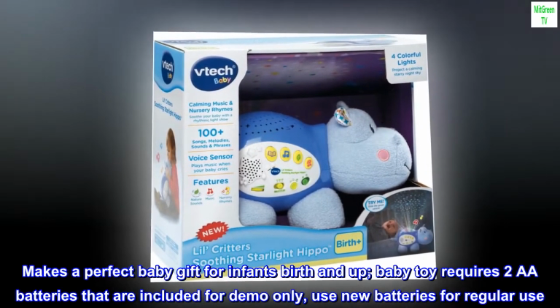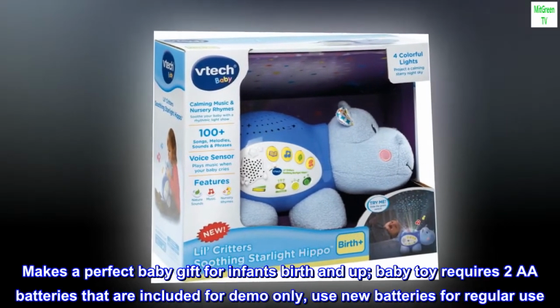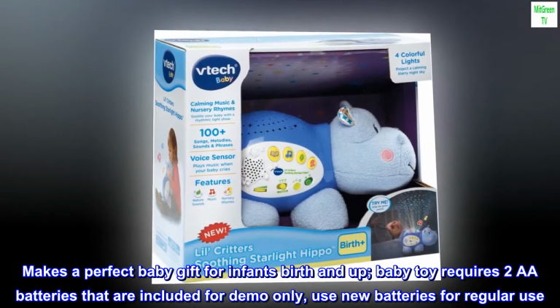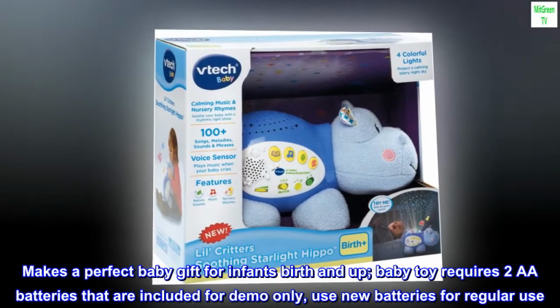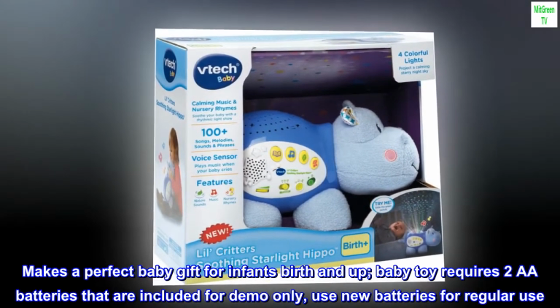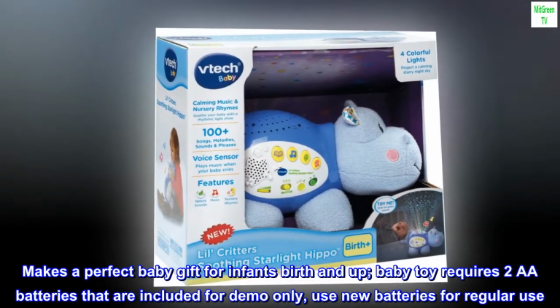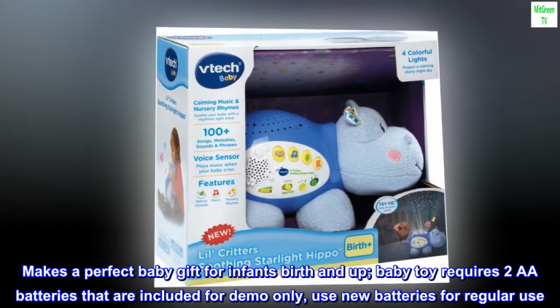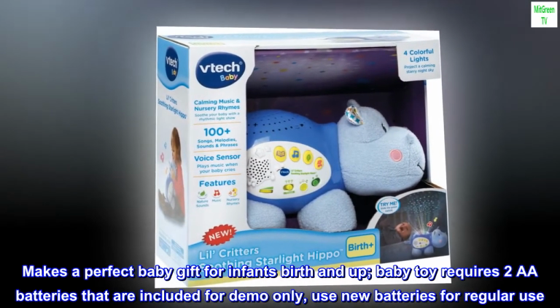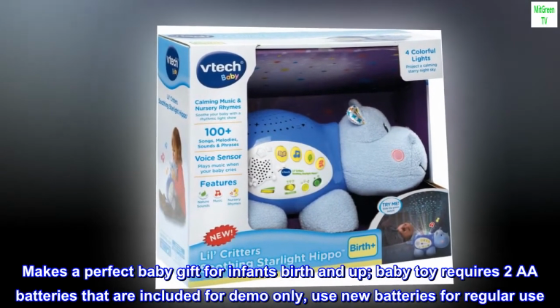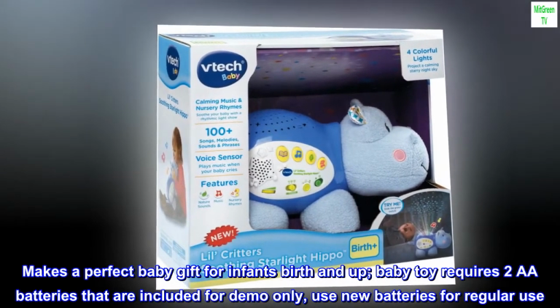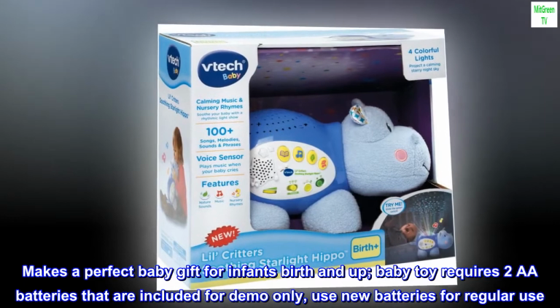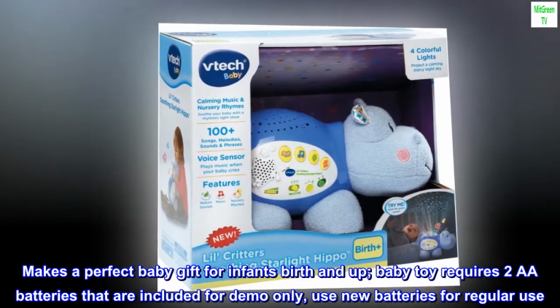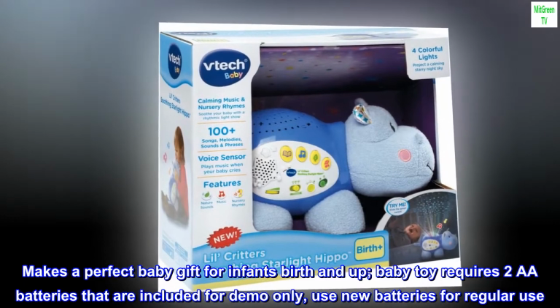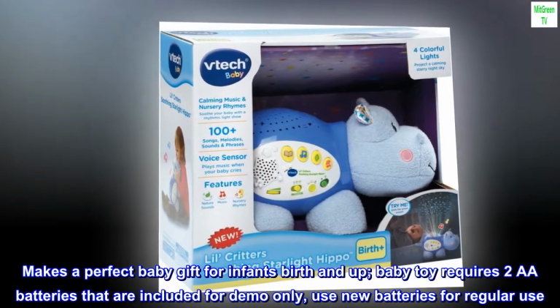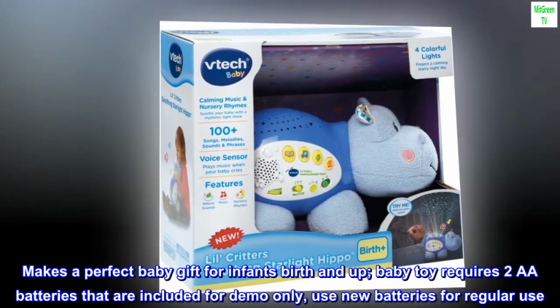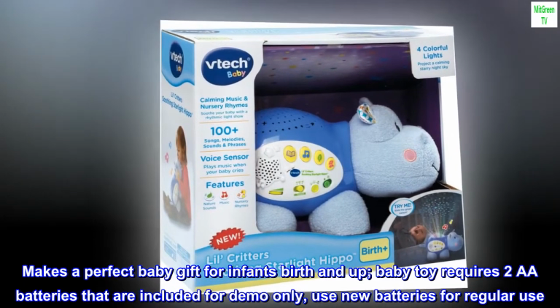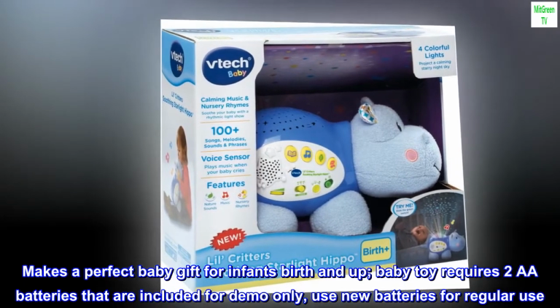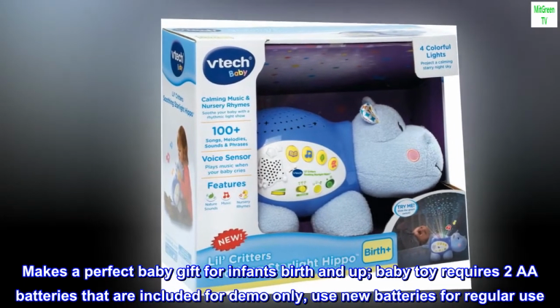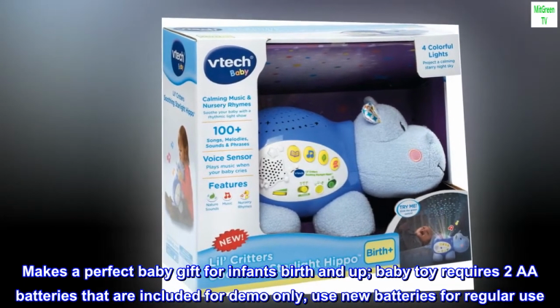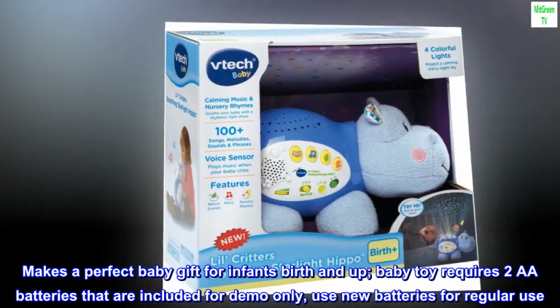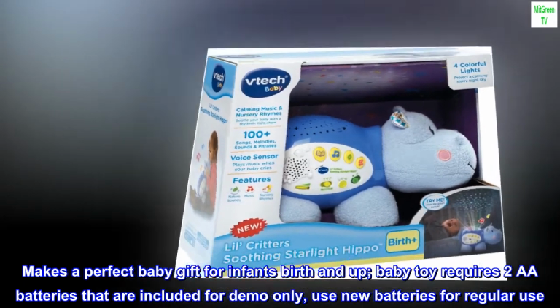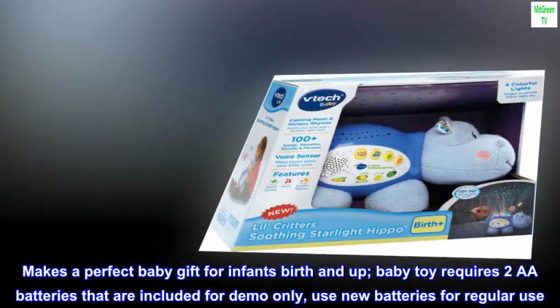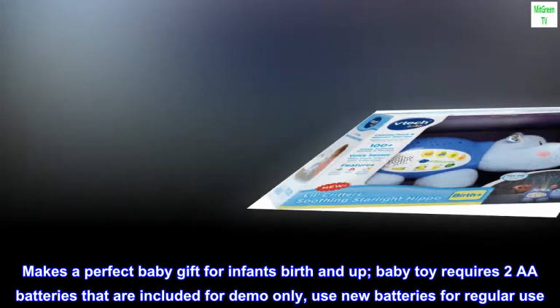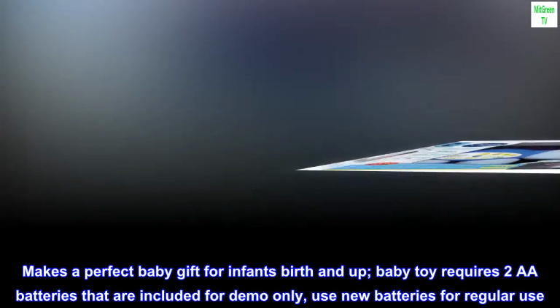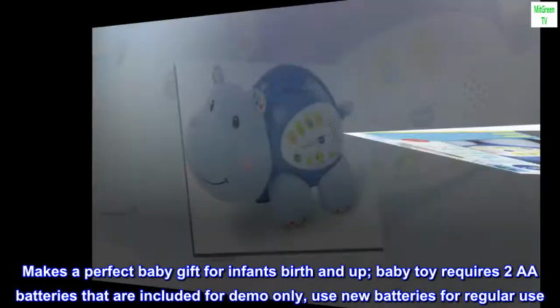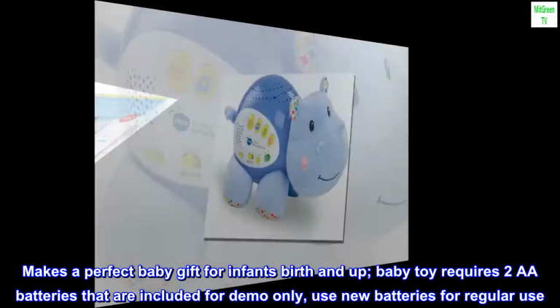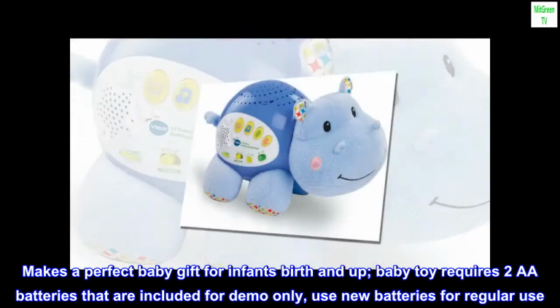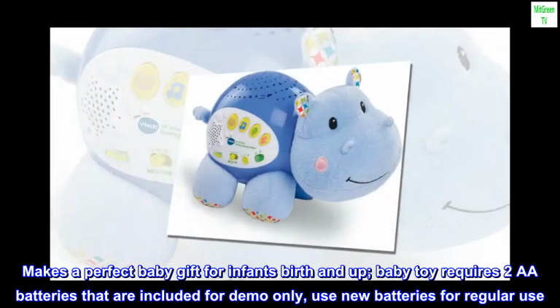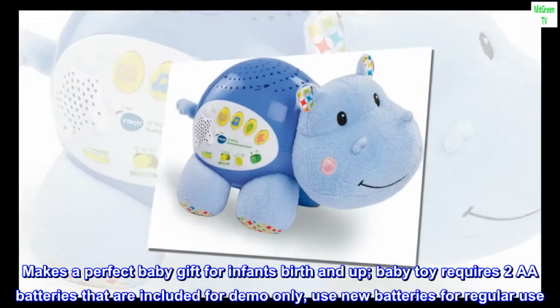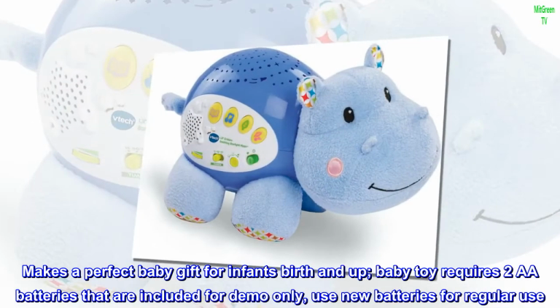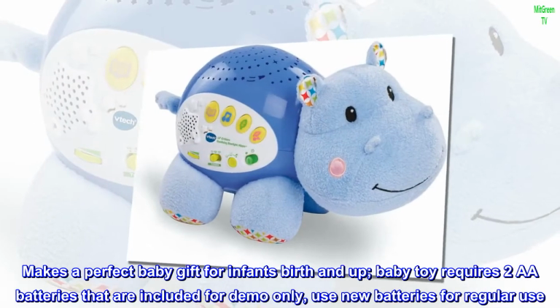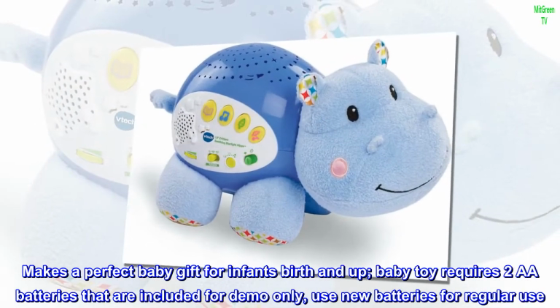The baby toy requires two AA batteries that are included for demo only. Use new batteries for regular use.